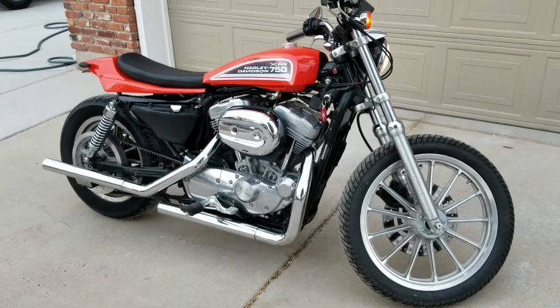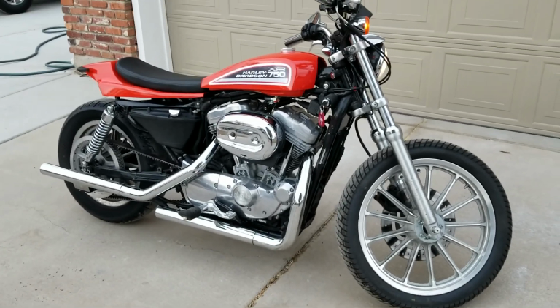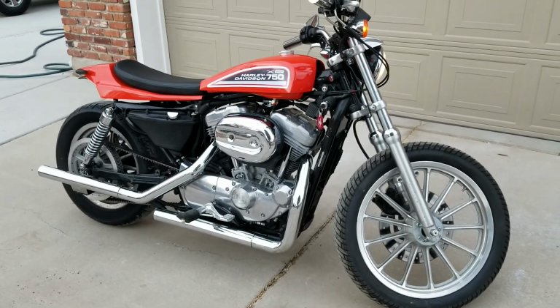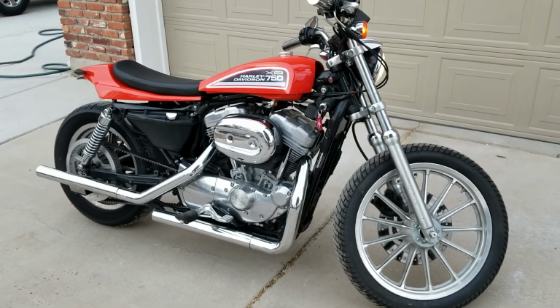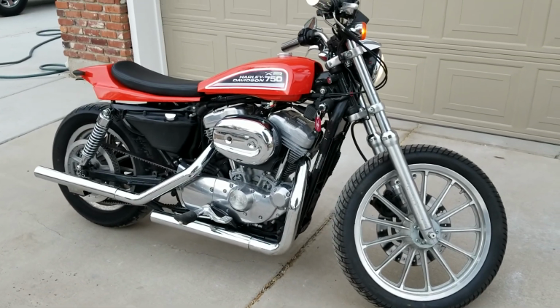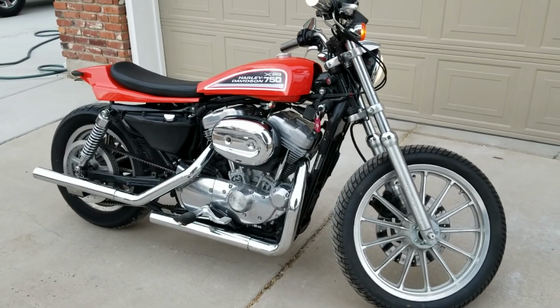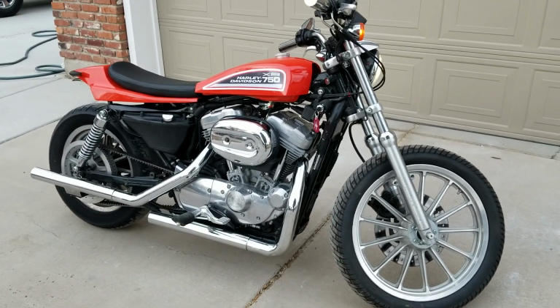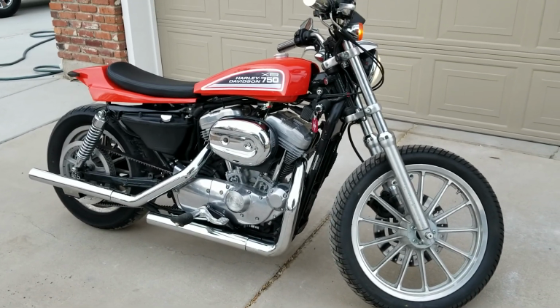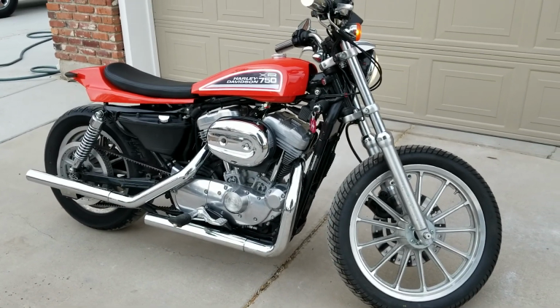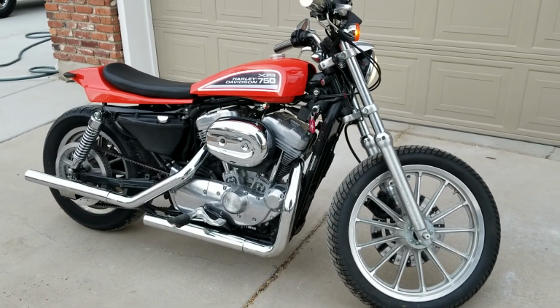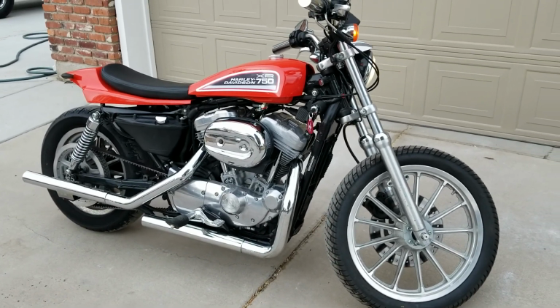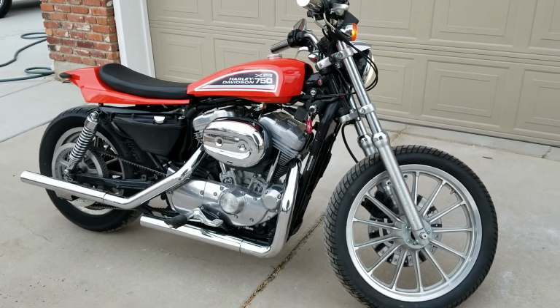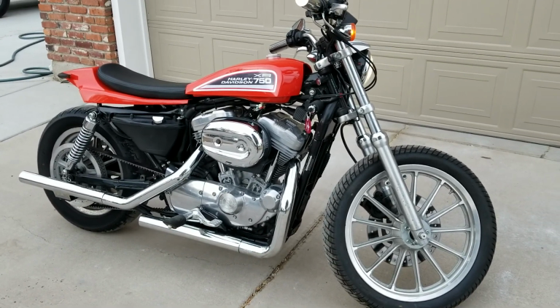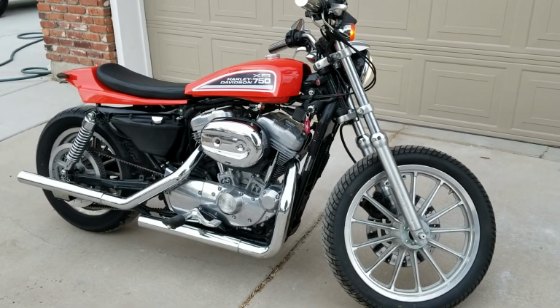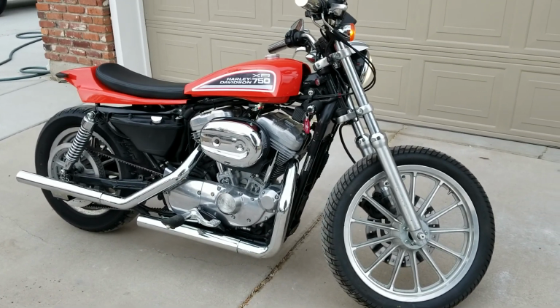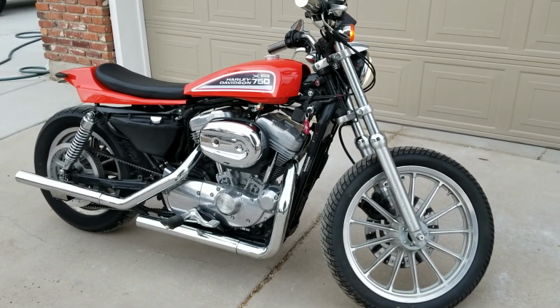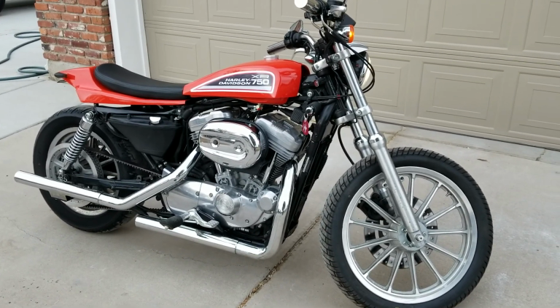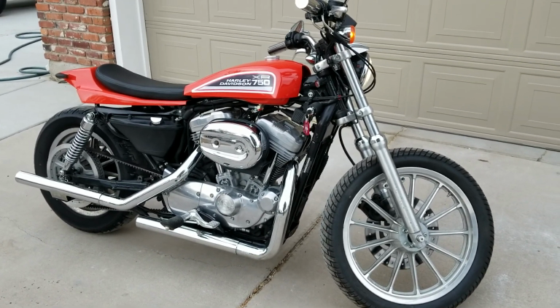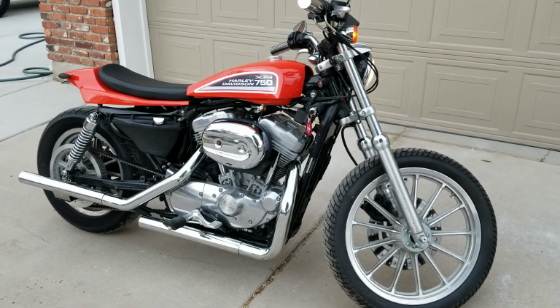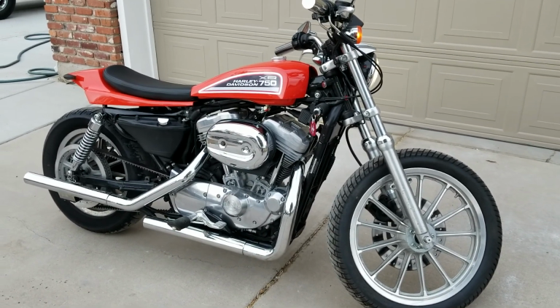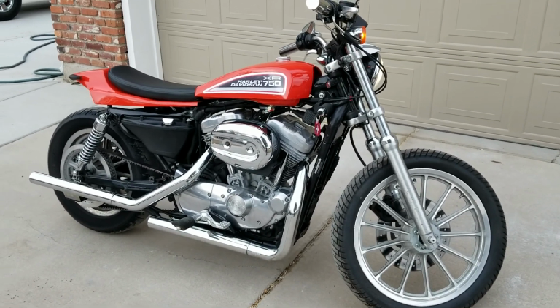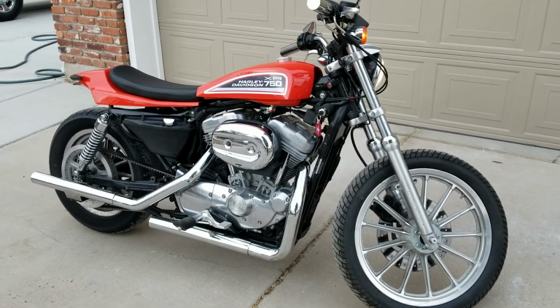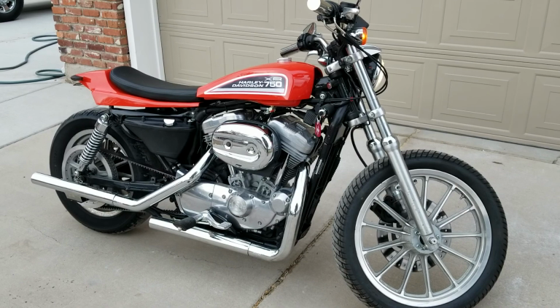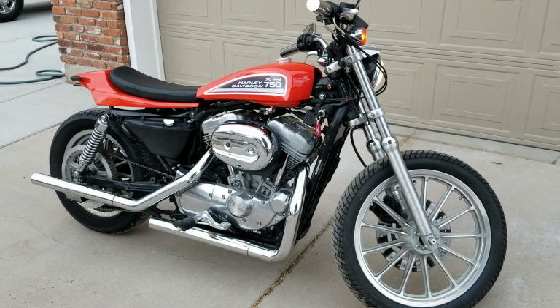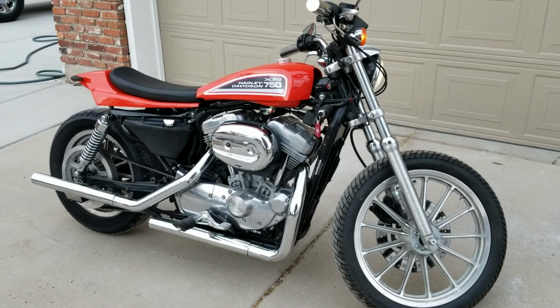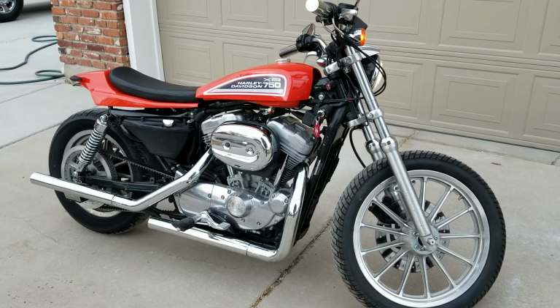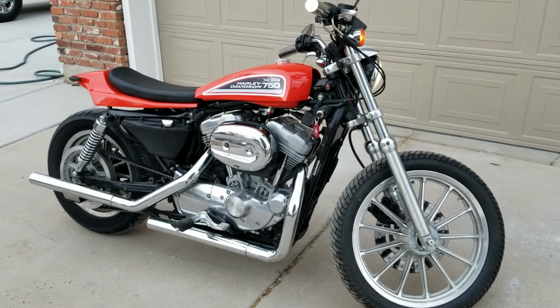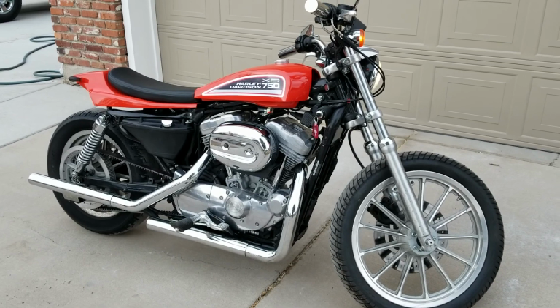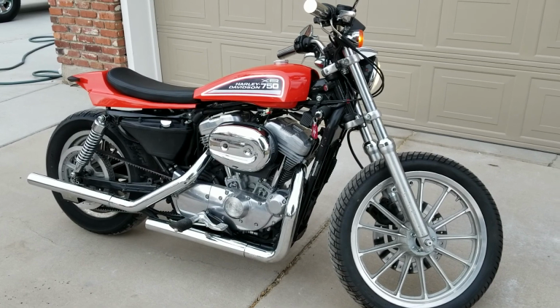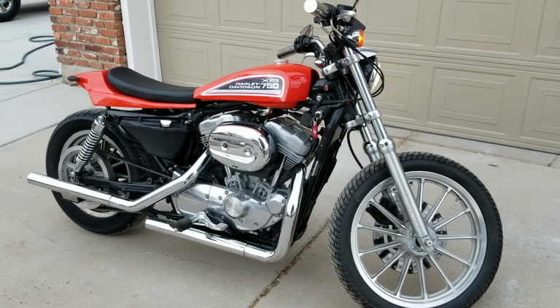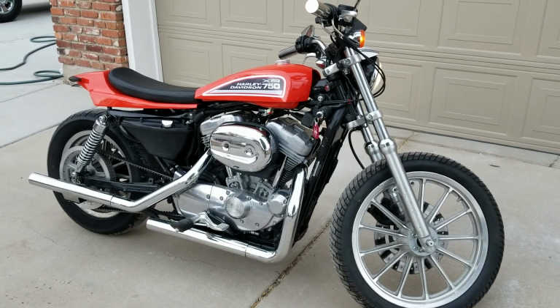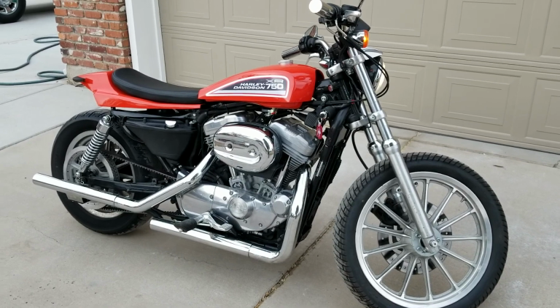And that's it. Affordable 883 street tracker.